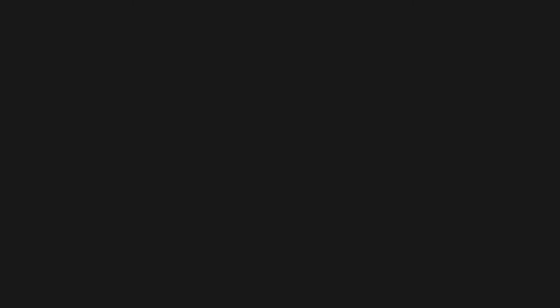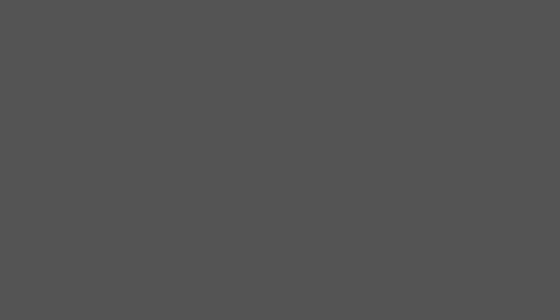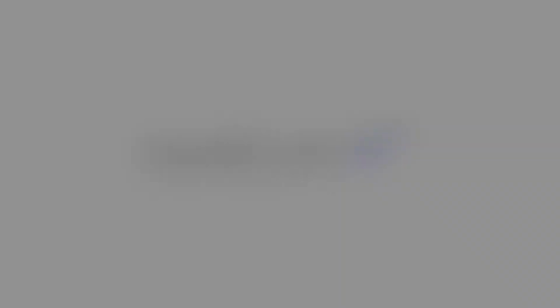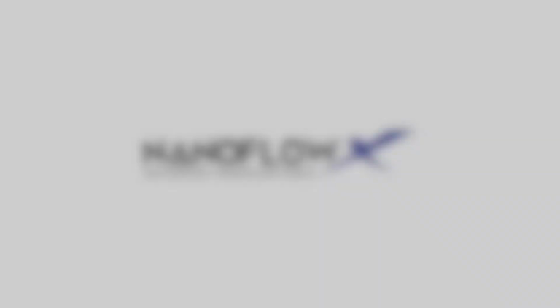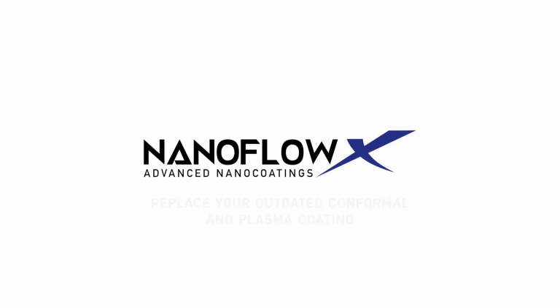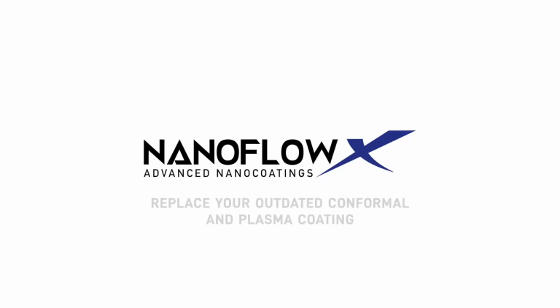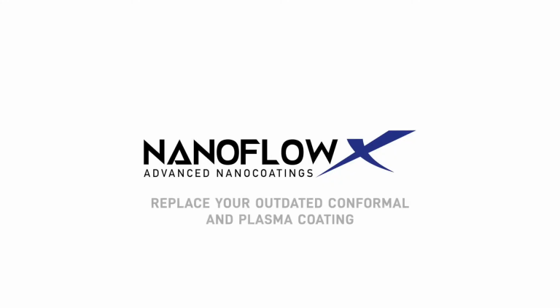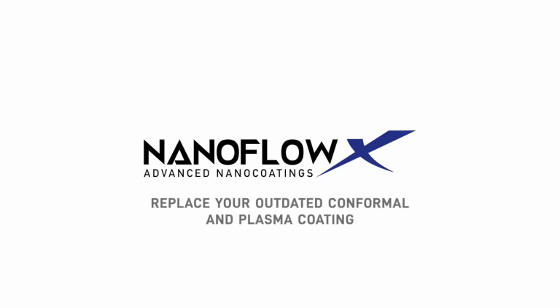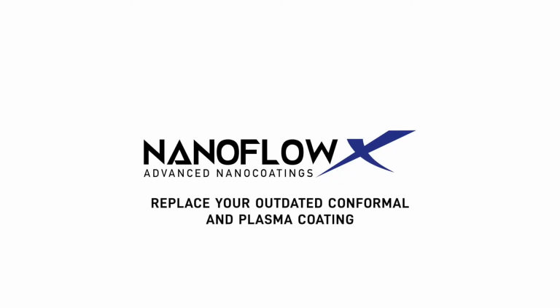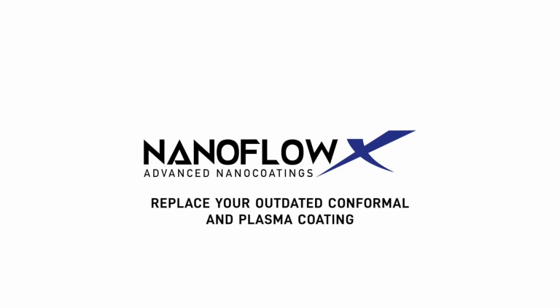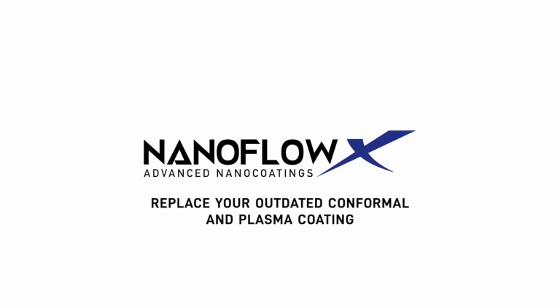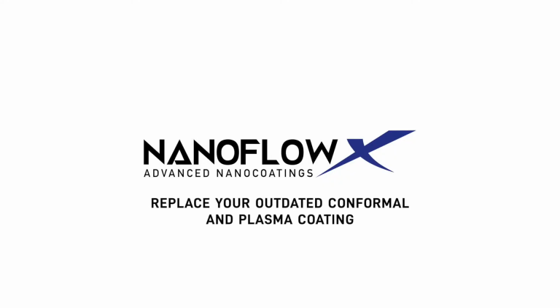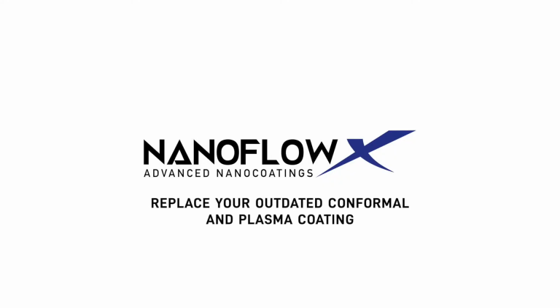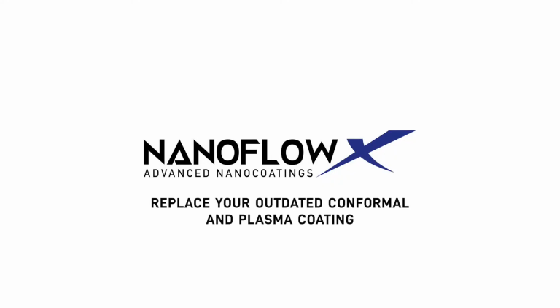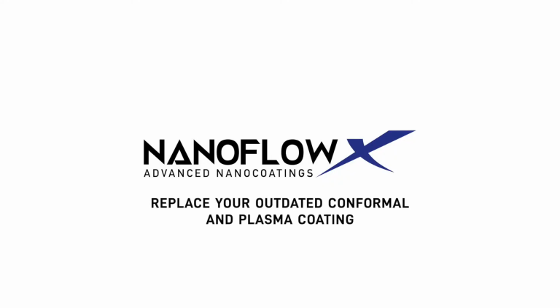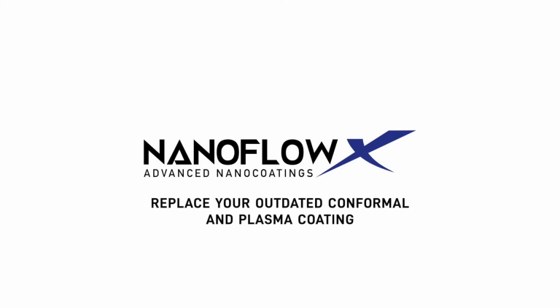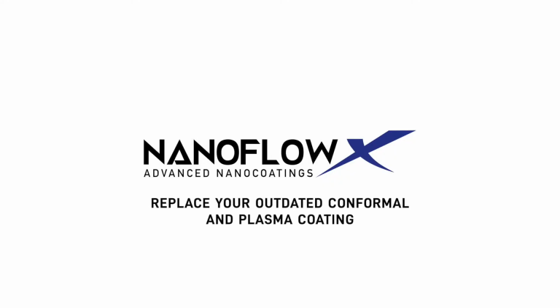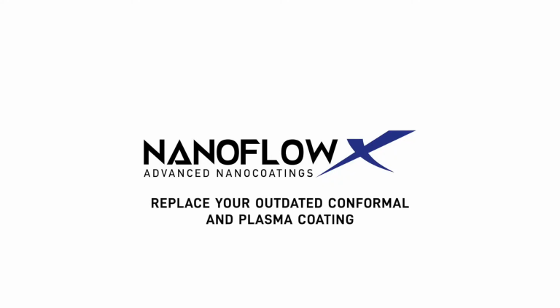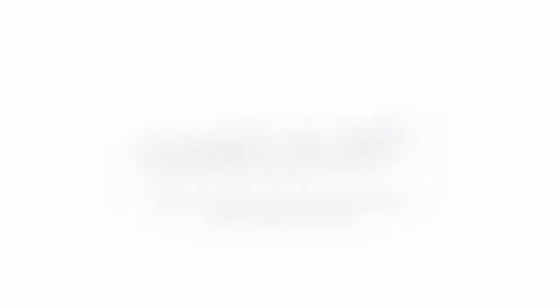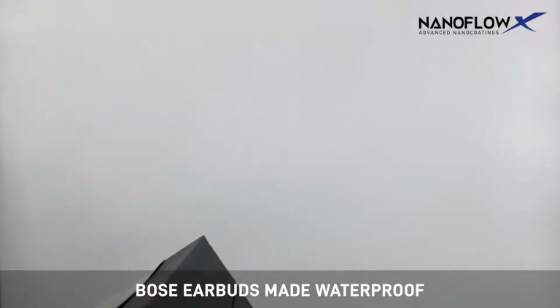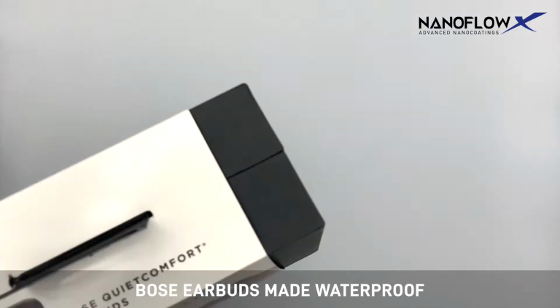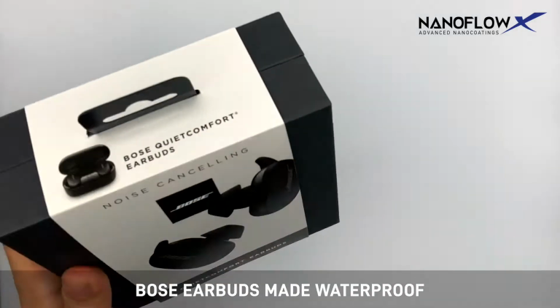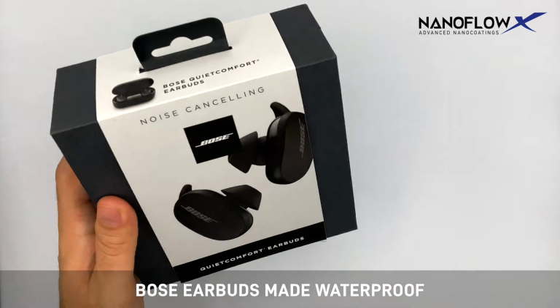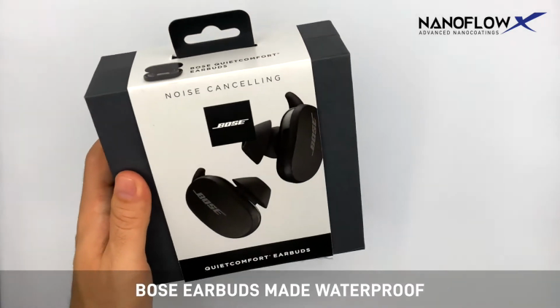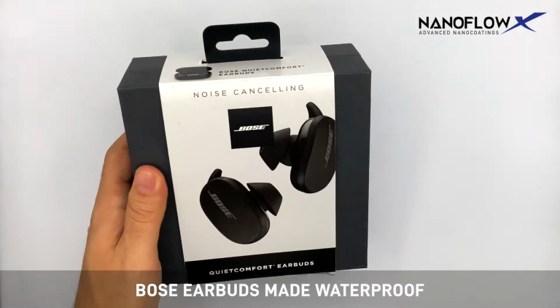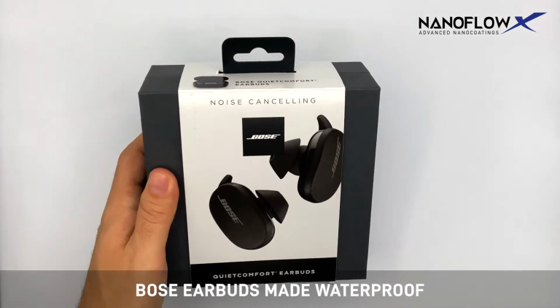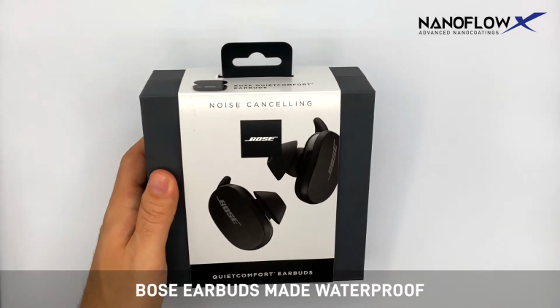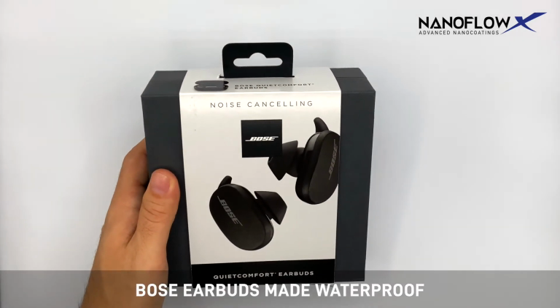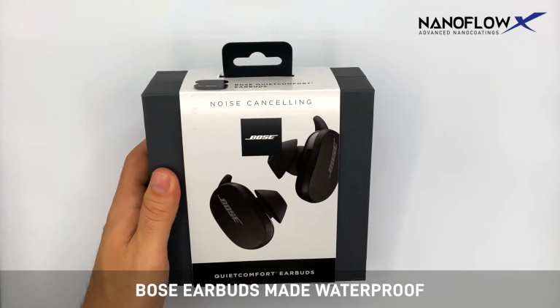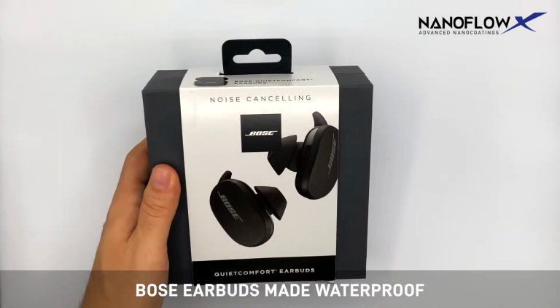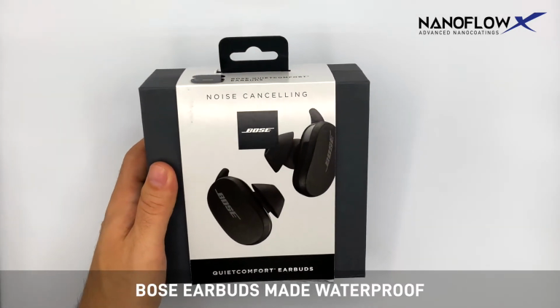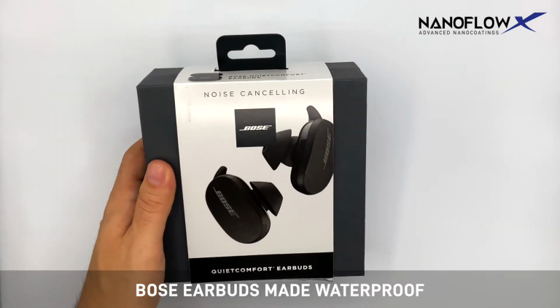Replace your outdated conformal and plasma coating with NanoFlow X. Make any electronic waterproof in two minutes.